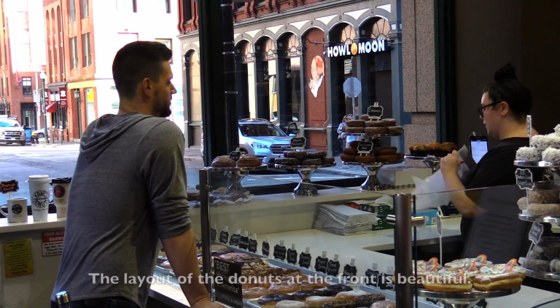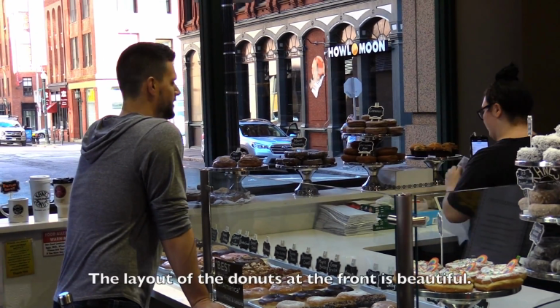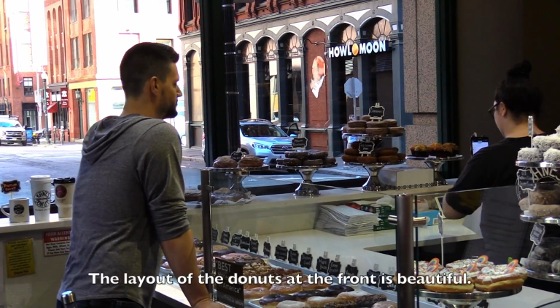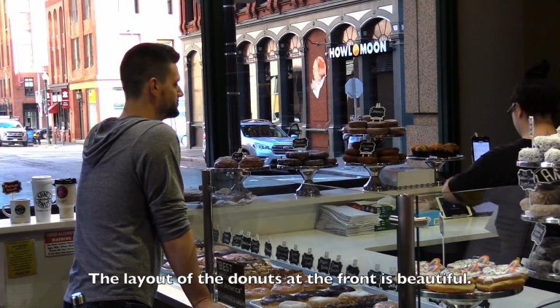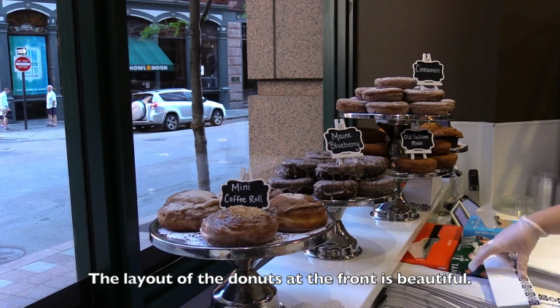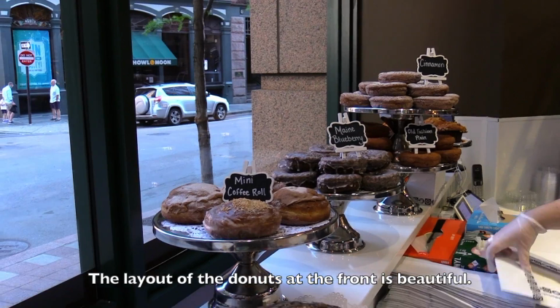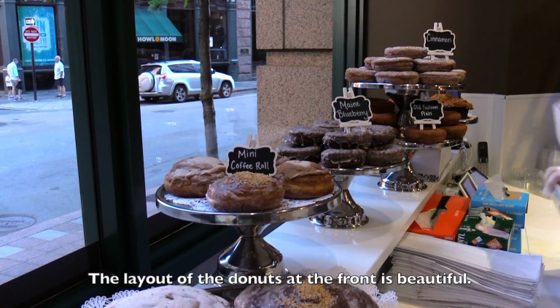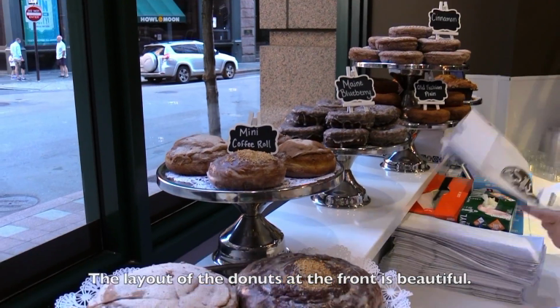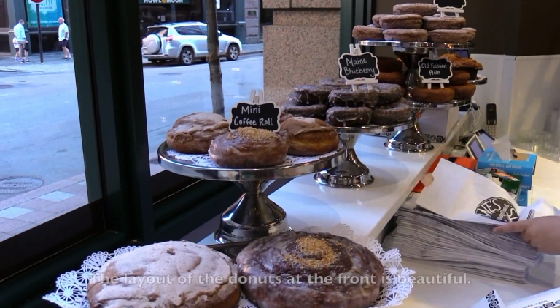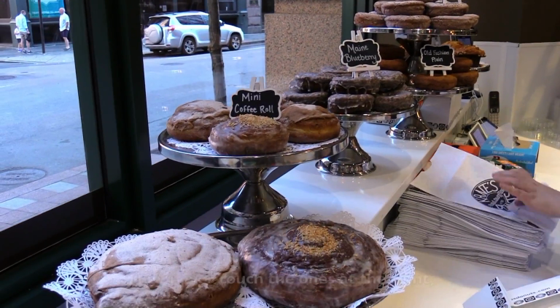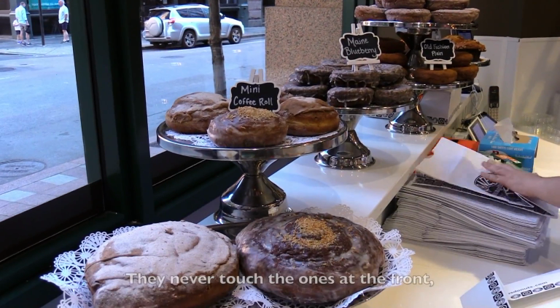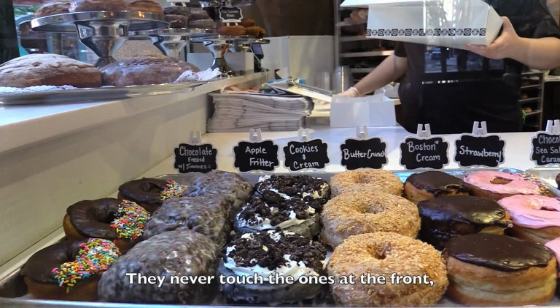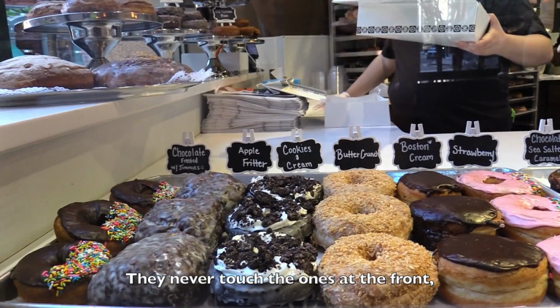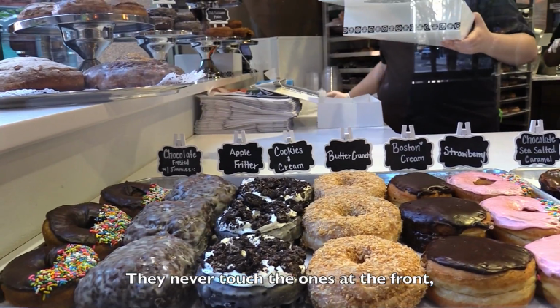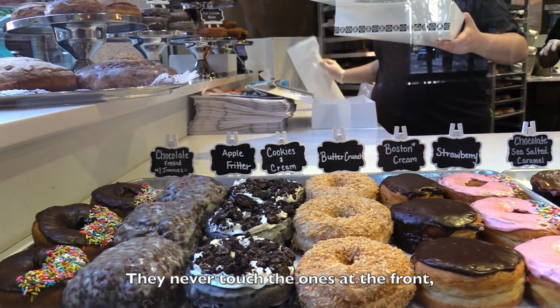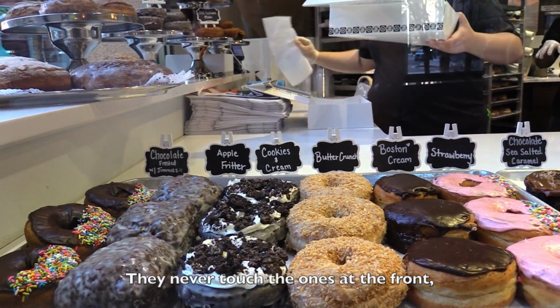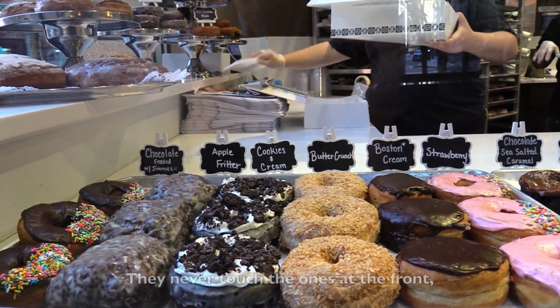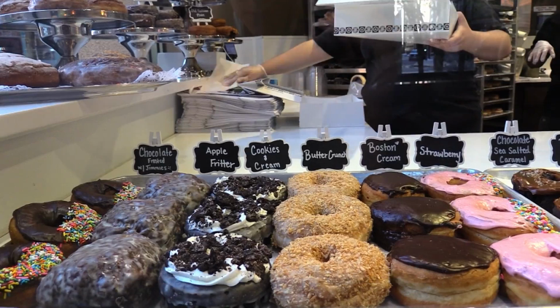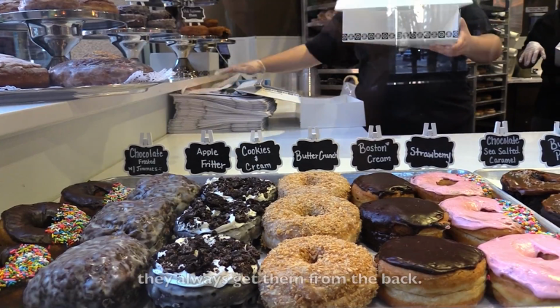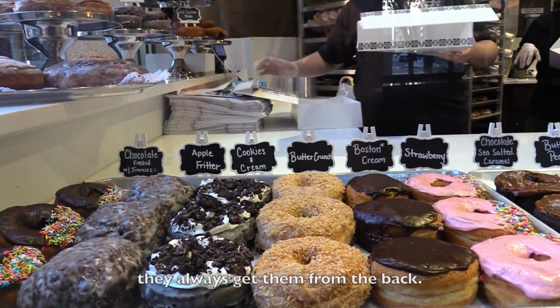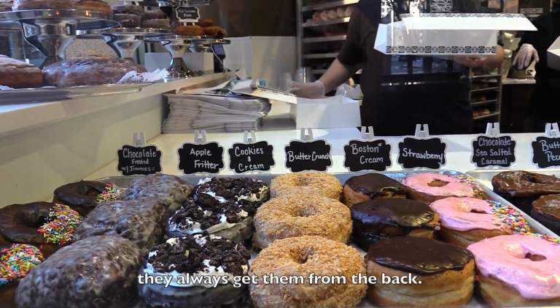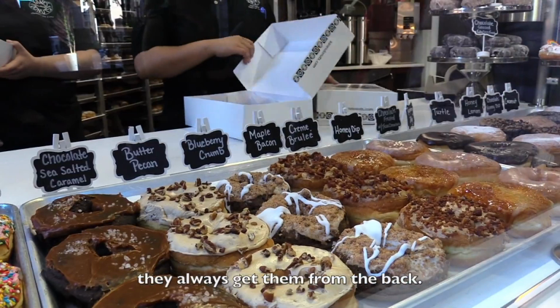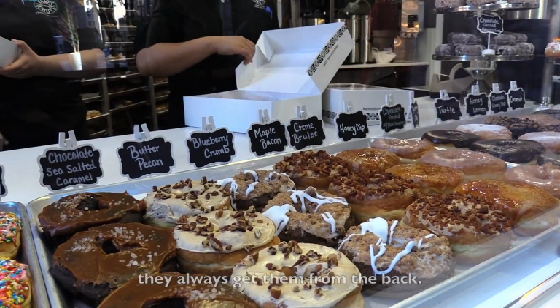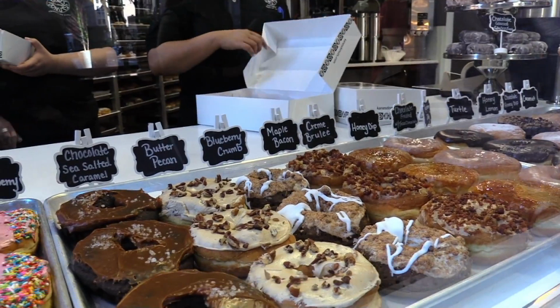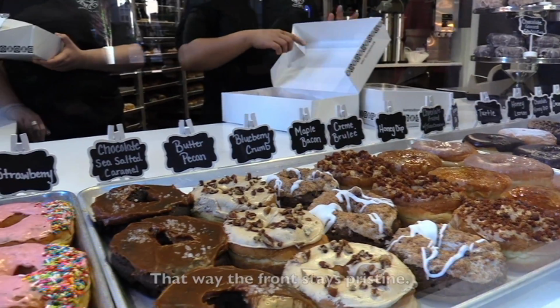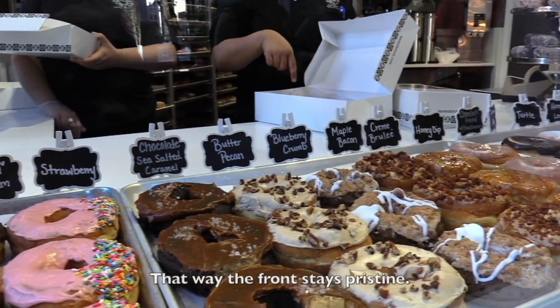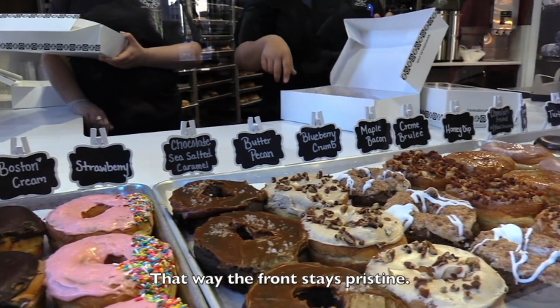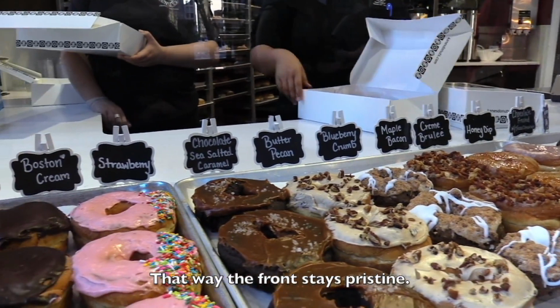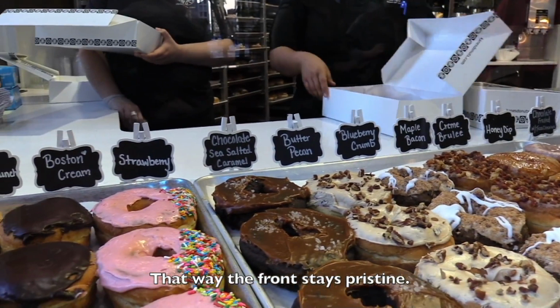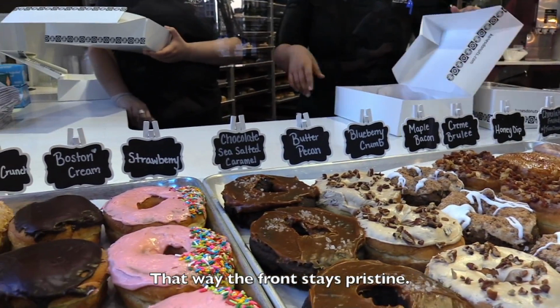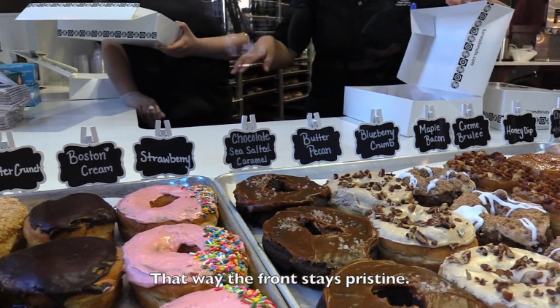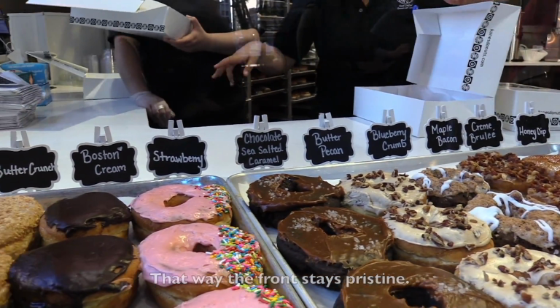The layout of the donuts at the front is beautiful. They never touch the ones at the front — they always get them from the back. That way the front stays pristine.